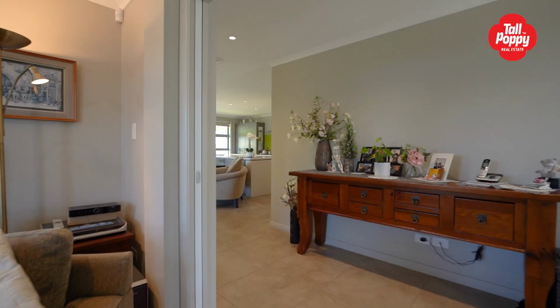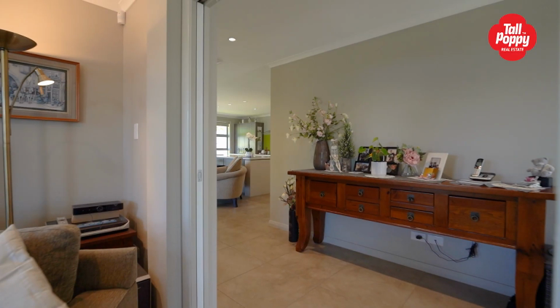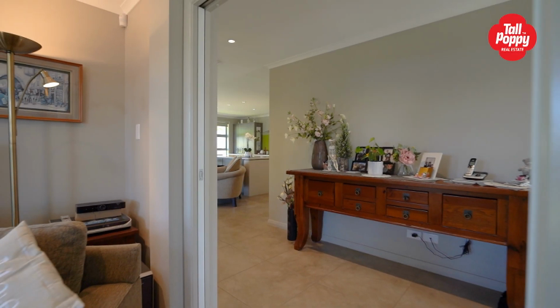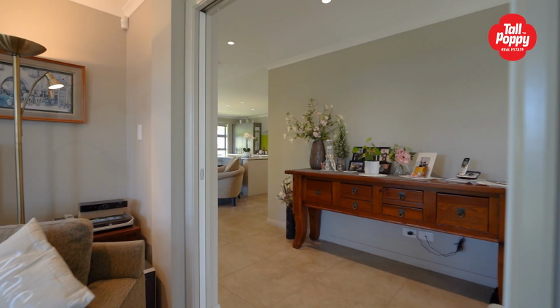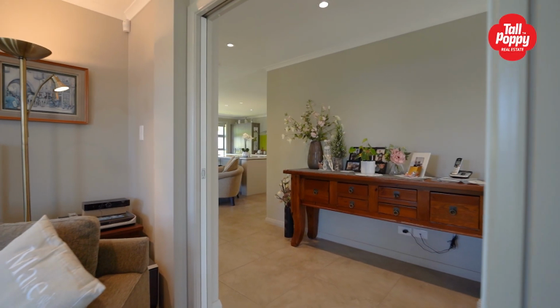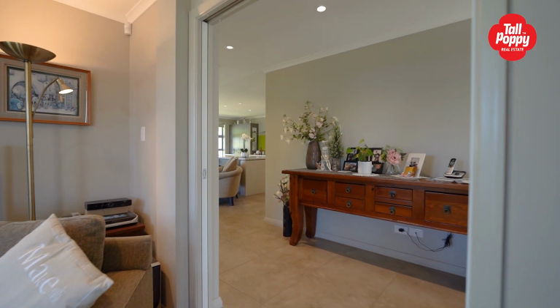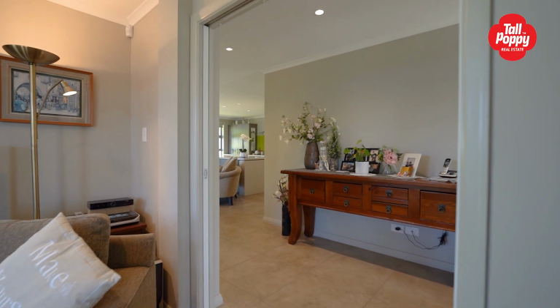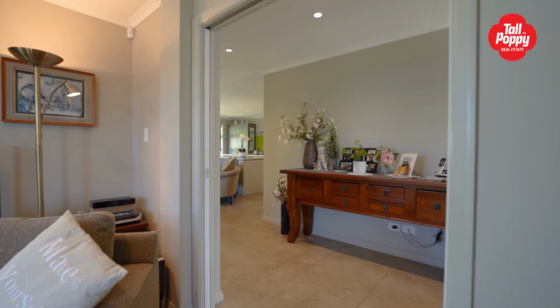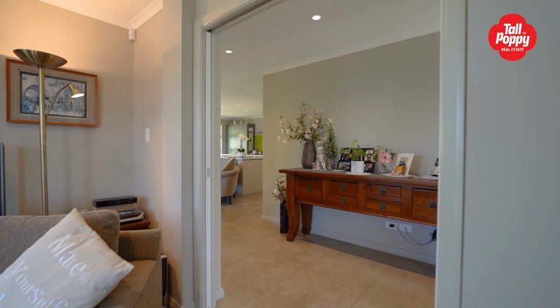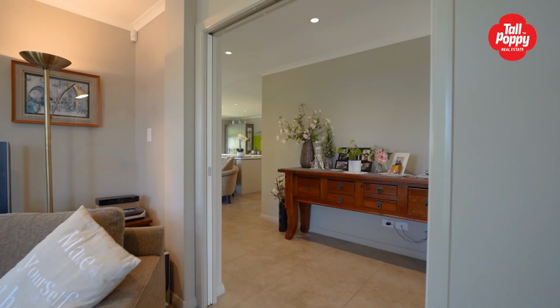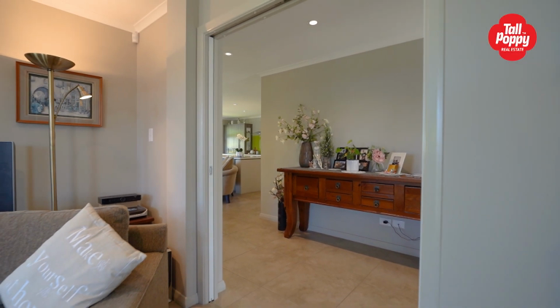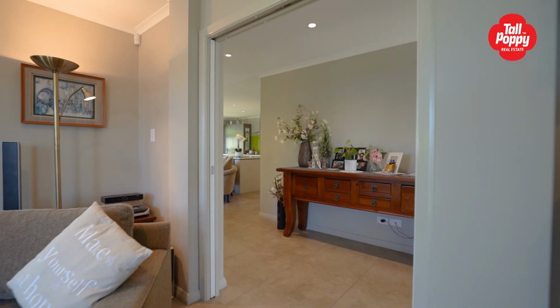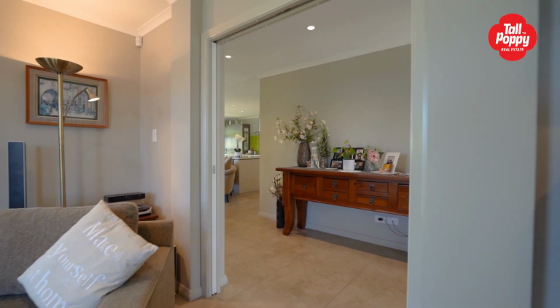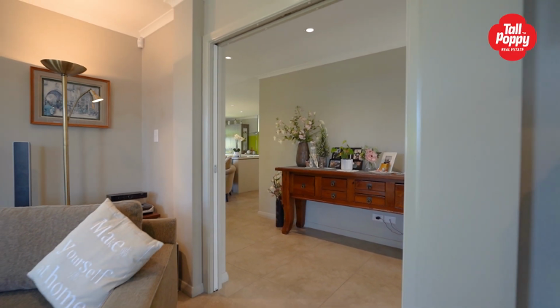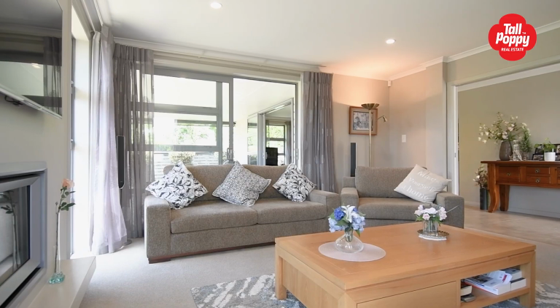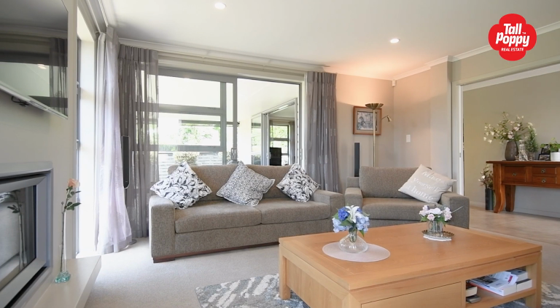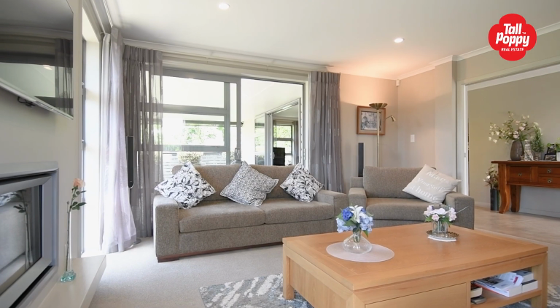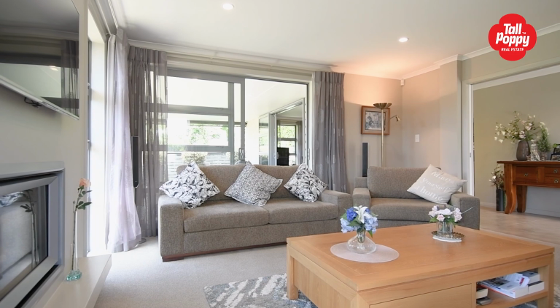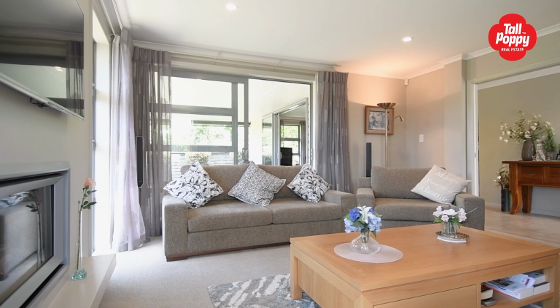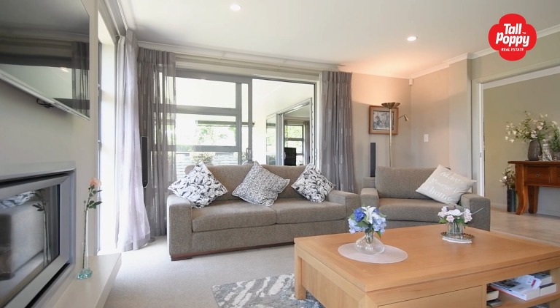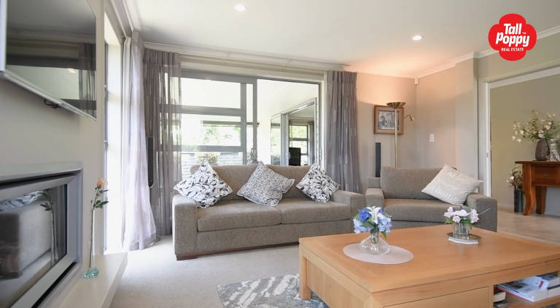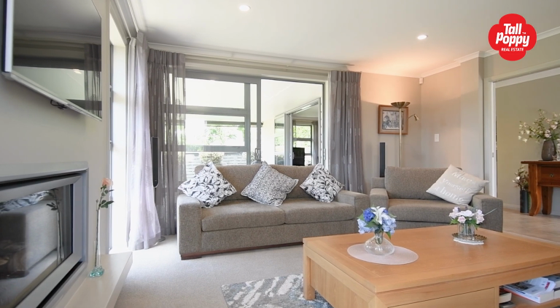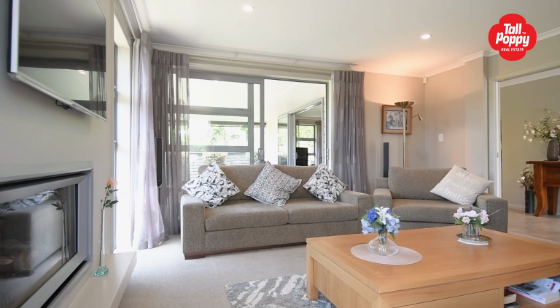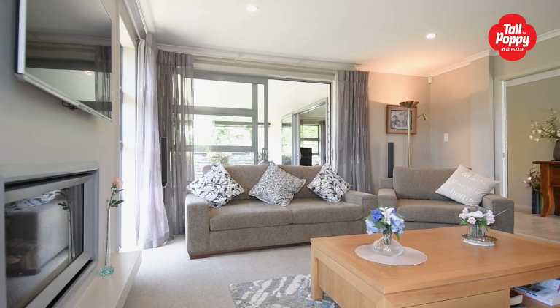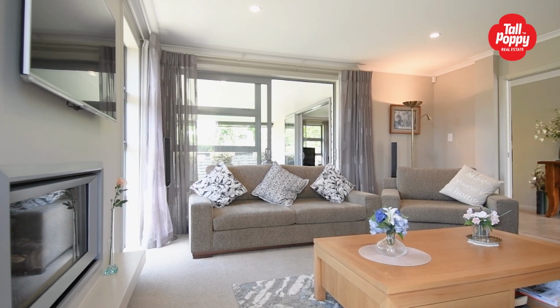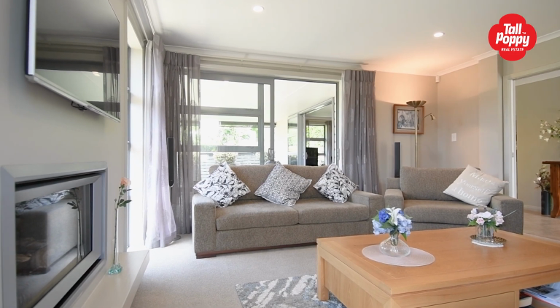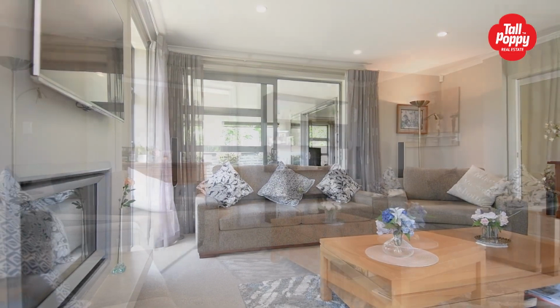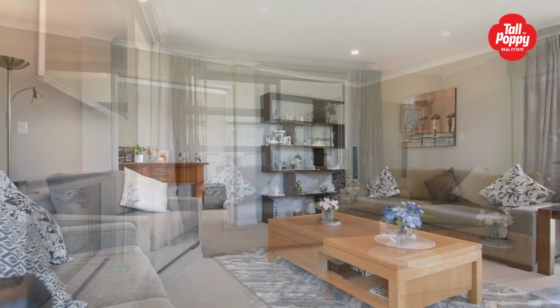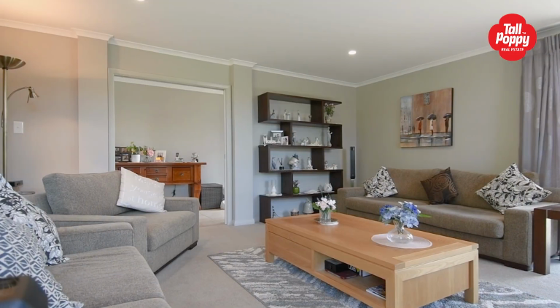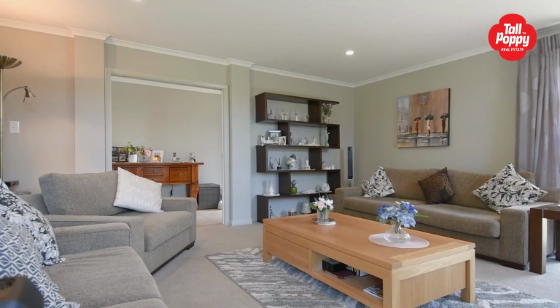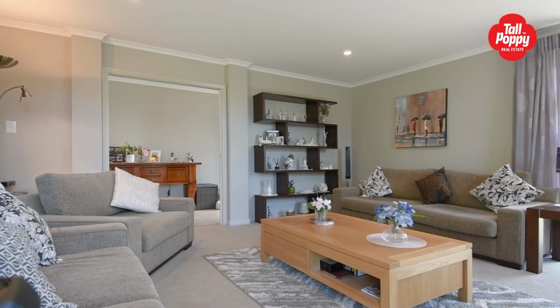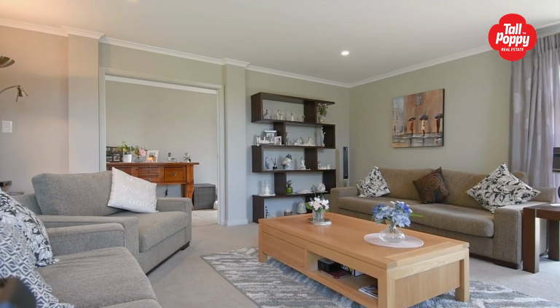The separate lounge with beautiful feature gas fireplace is the perfect place to de-stress and relax.